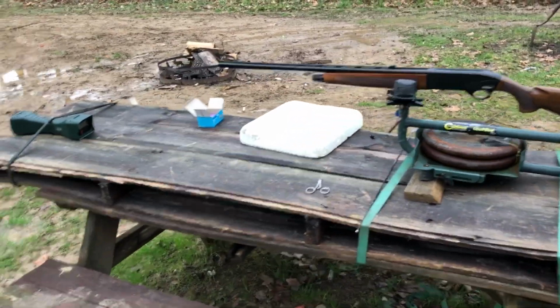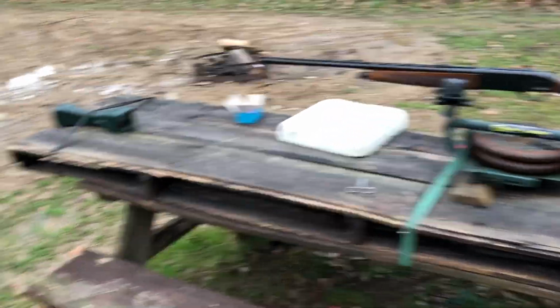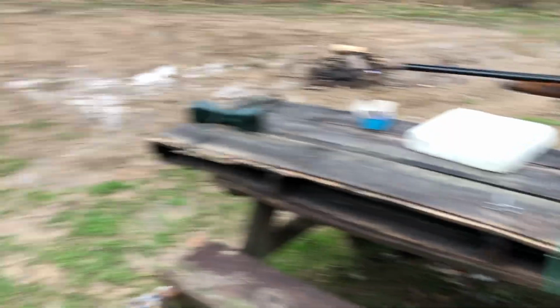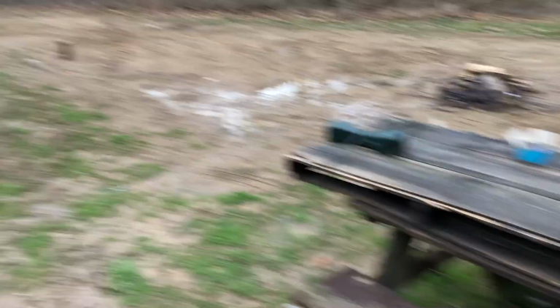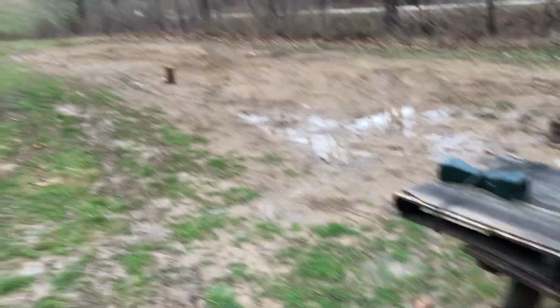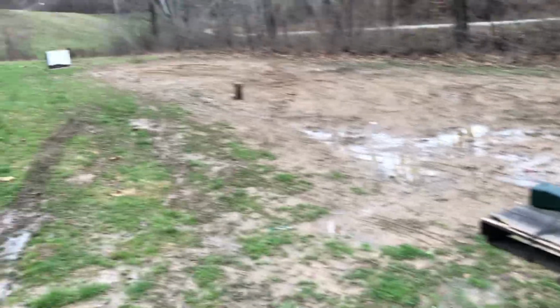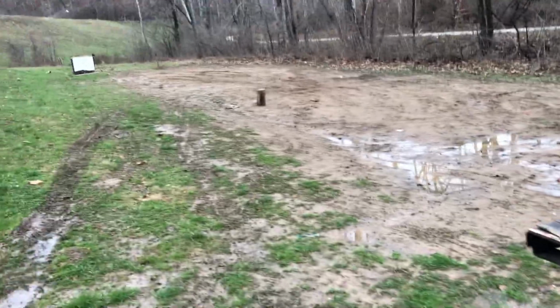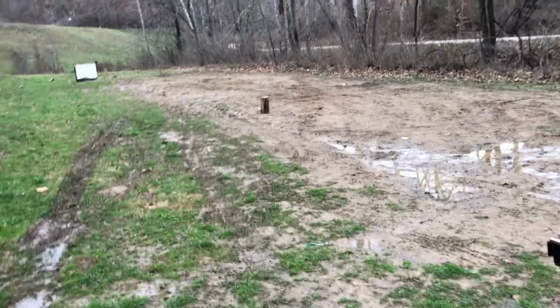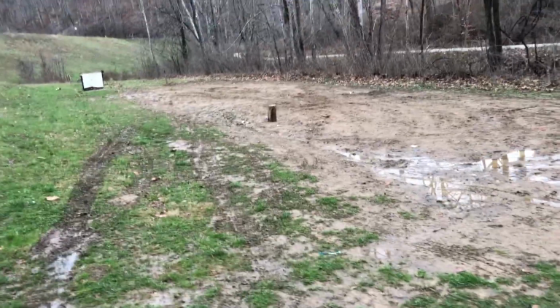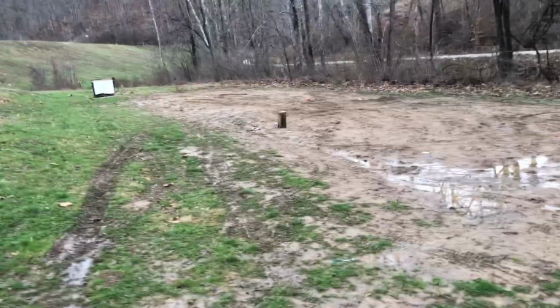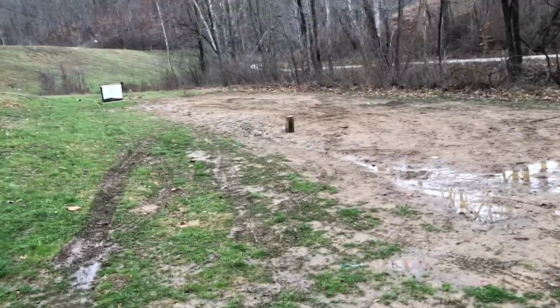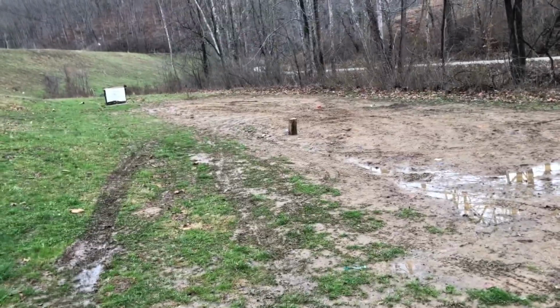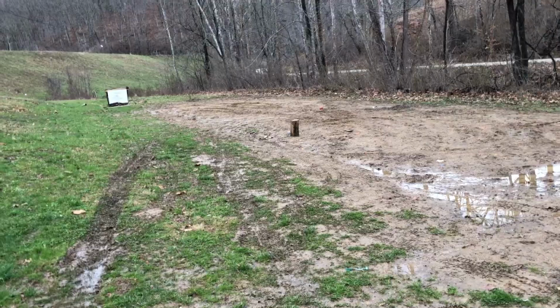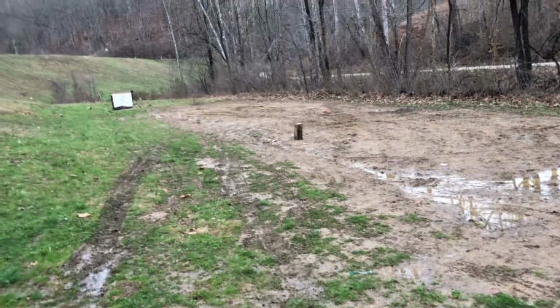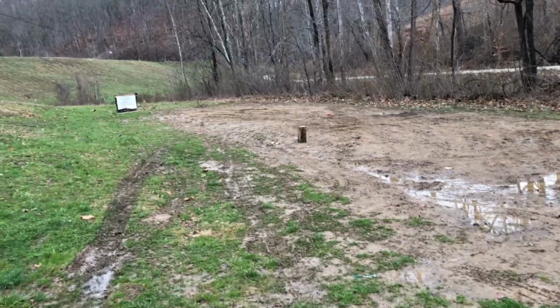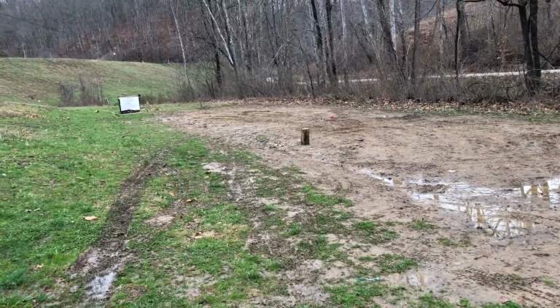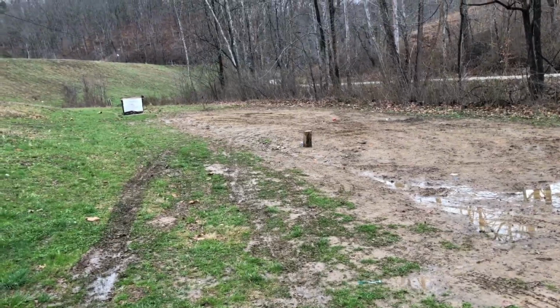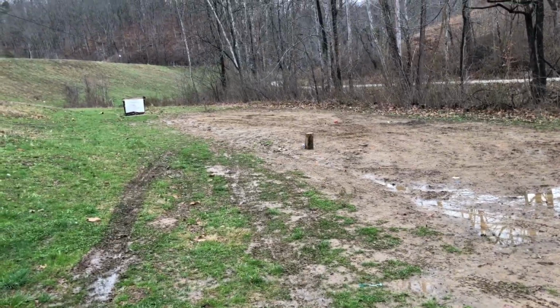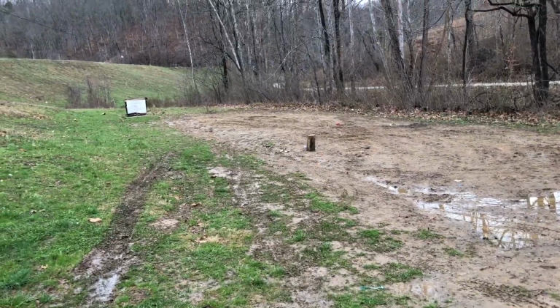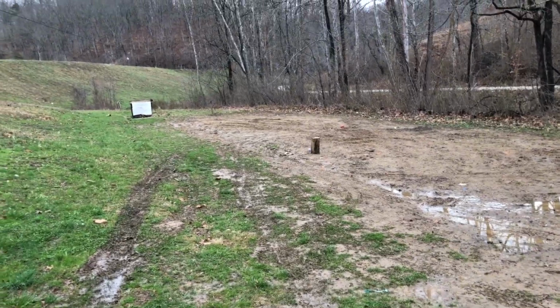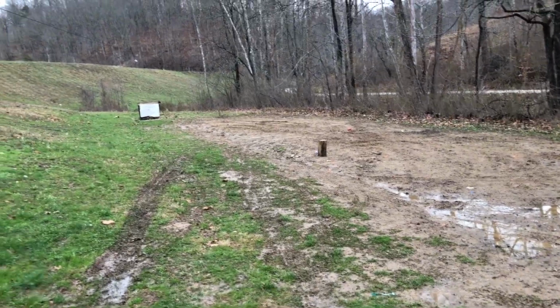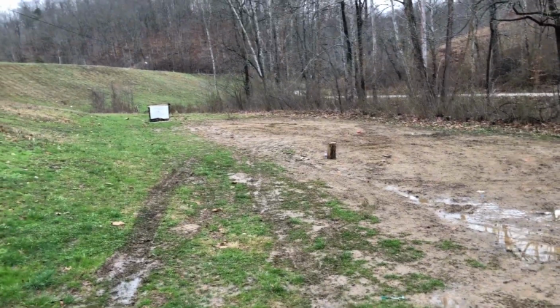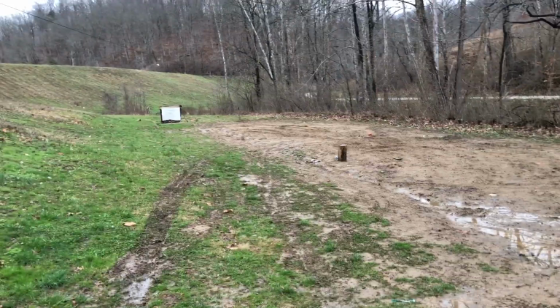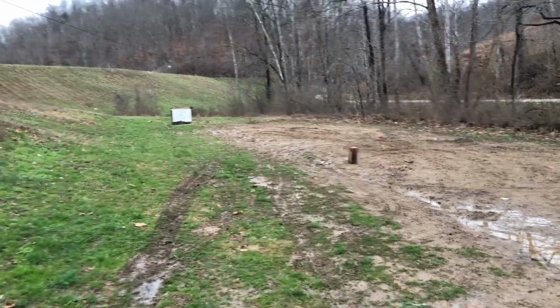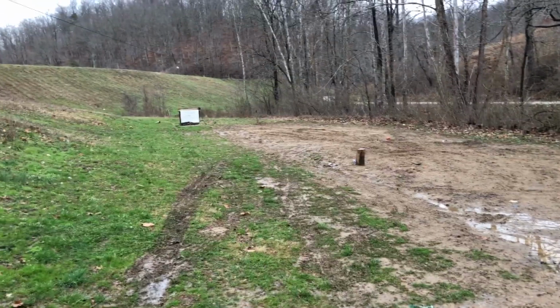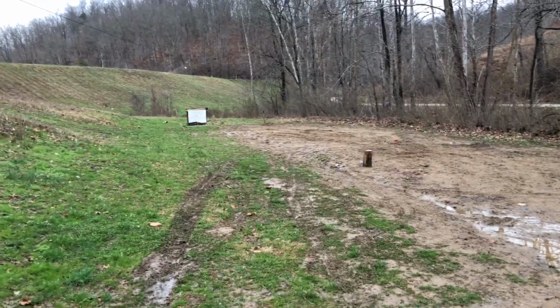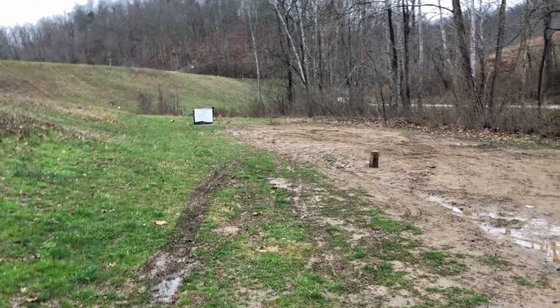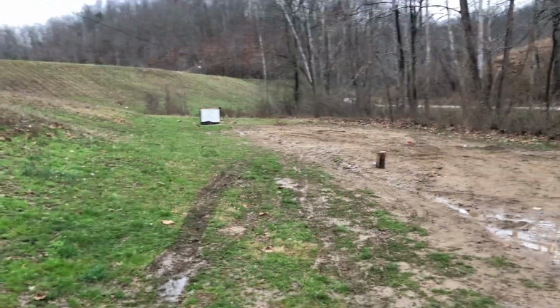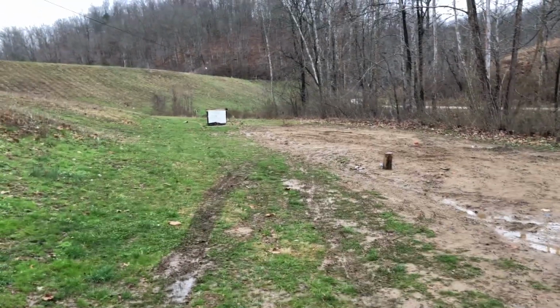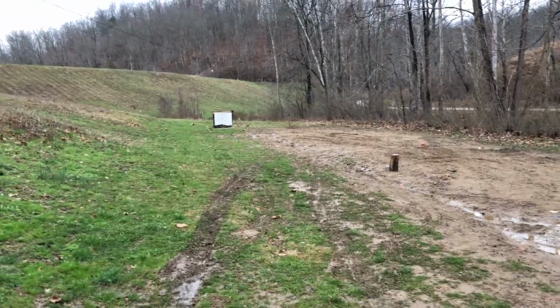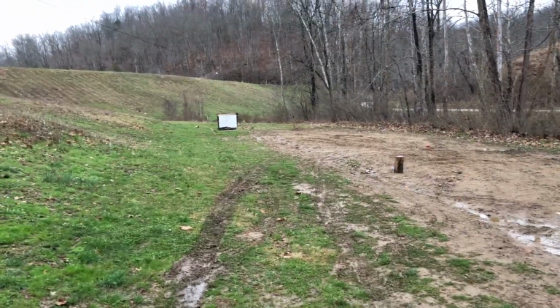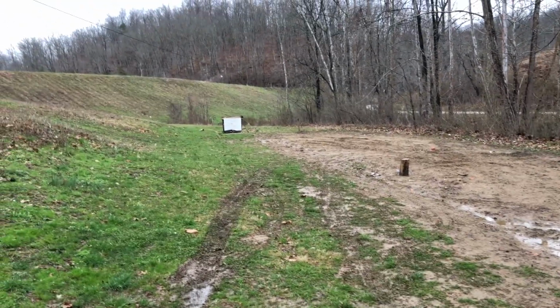We'll shoot the last at about 10 yards to see how they would do at home defense distance. Just because — why not?